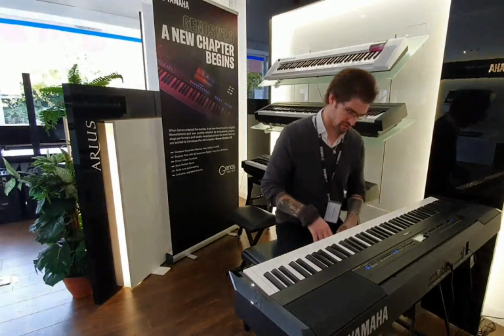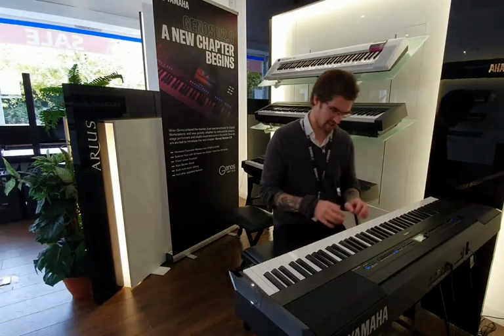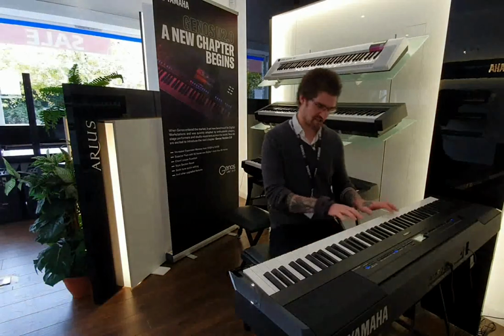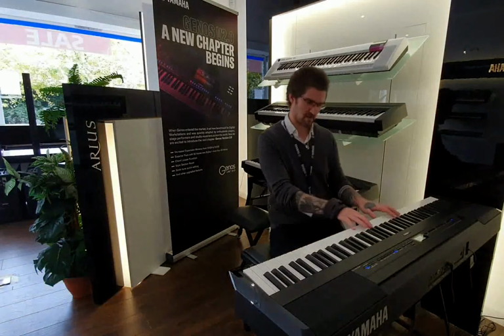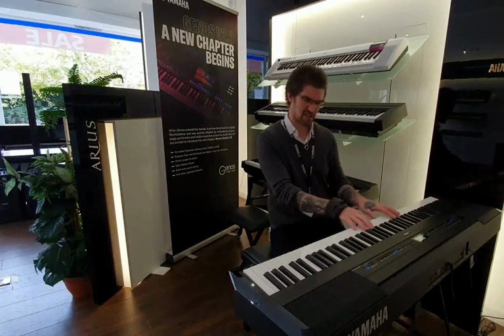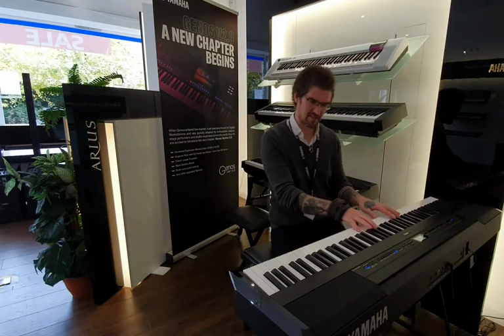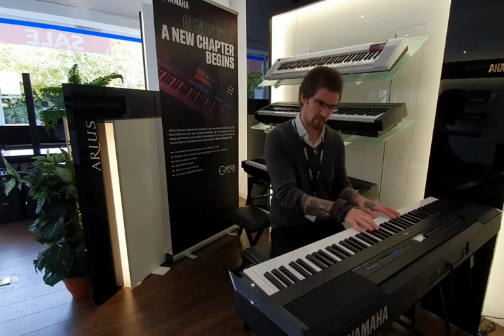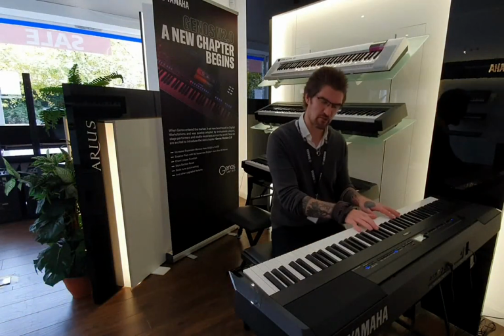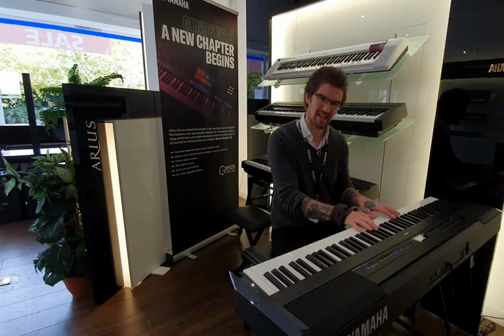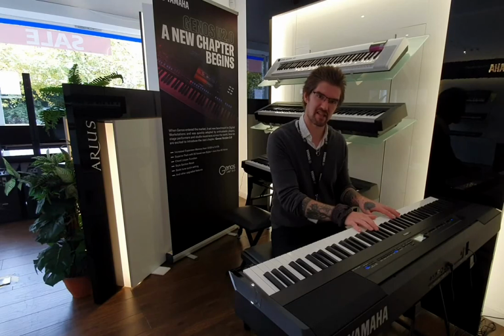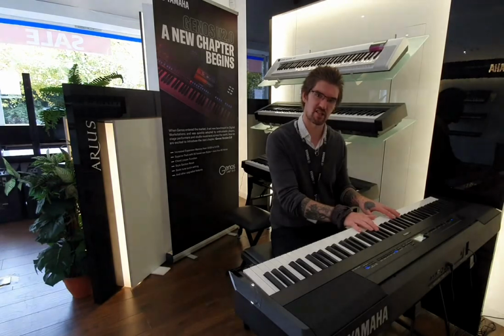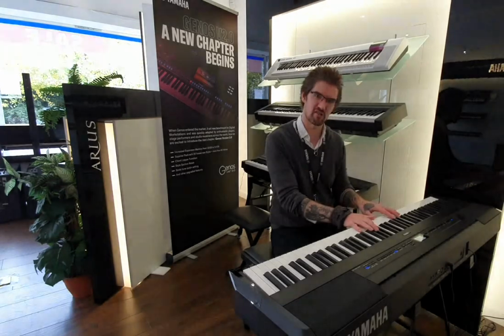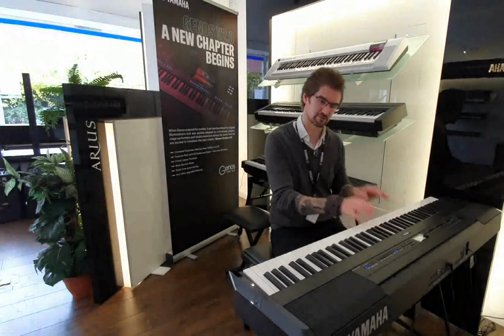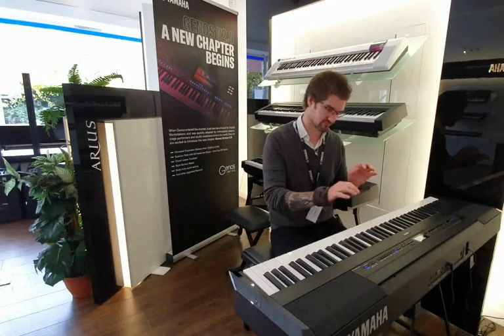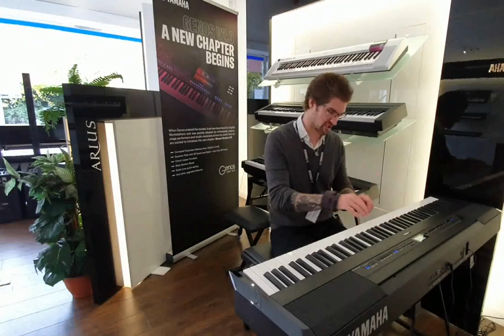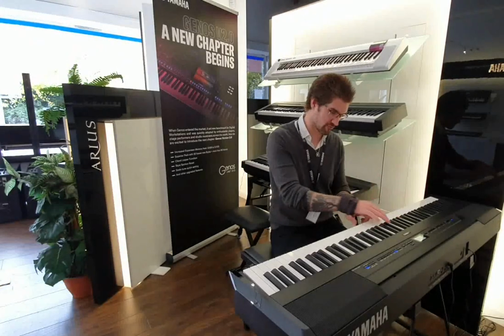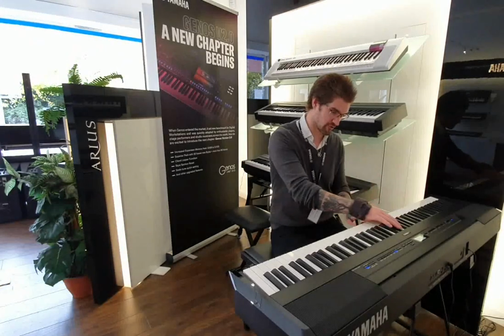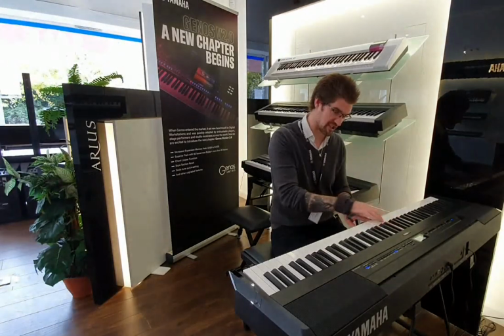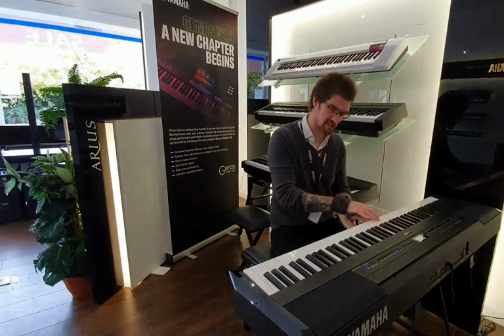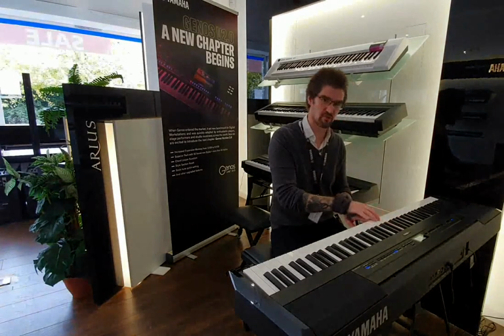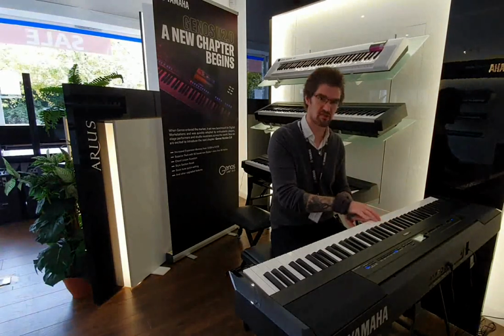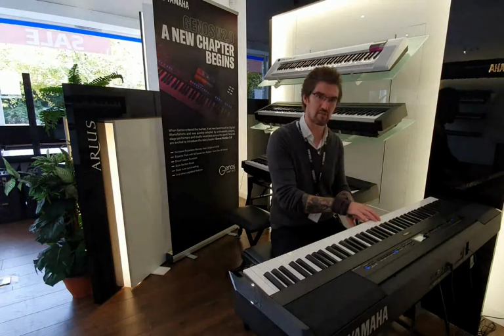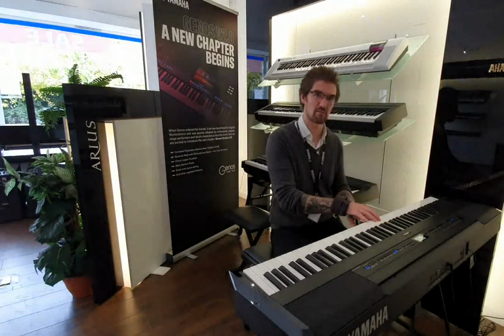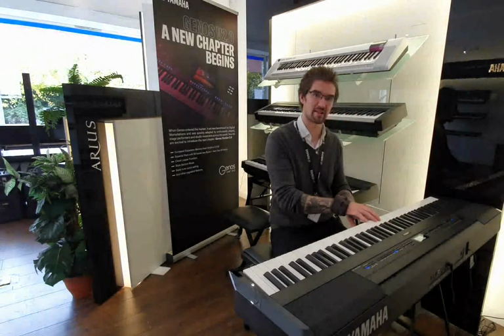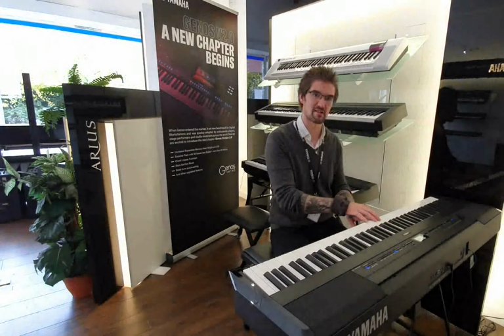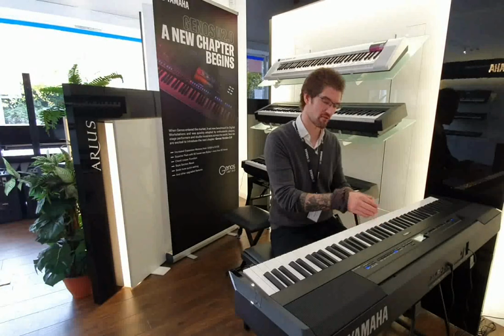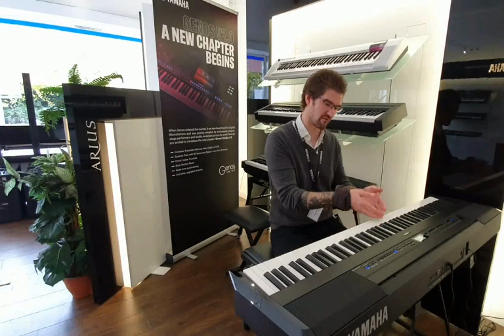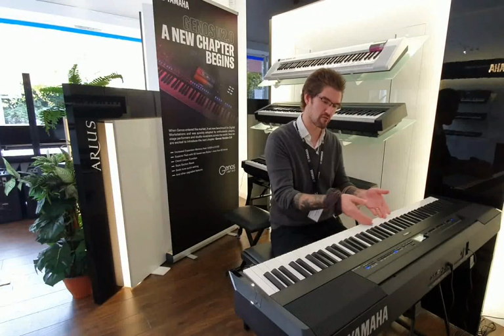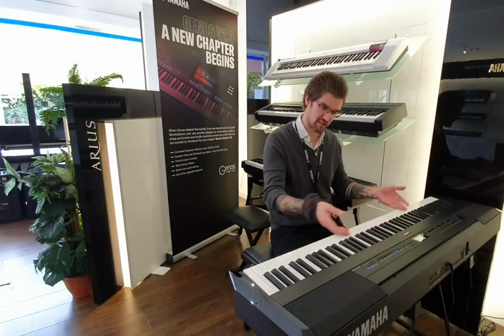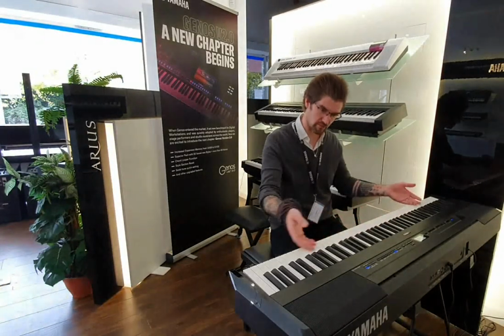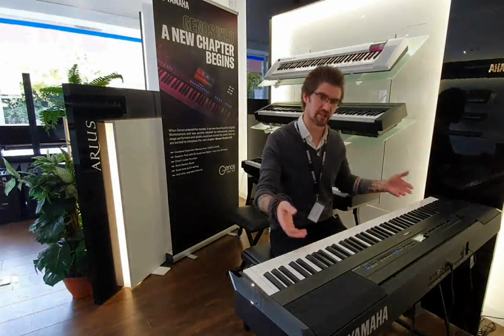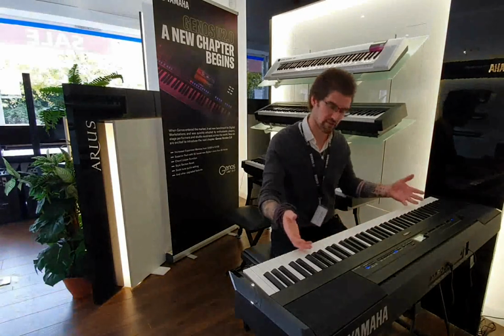So it's Yamaha's NWX Action — natural wooden keys with escapement mechanism, so it feels like you're playing acoustic.